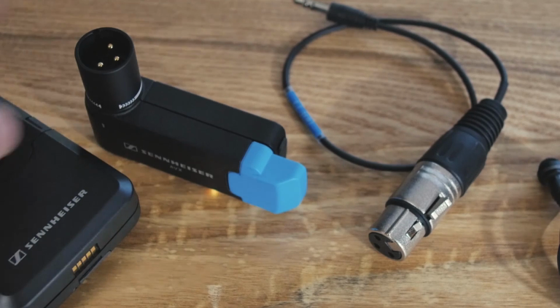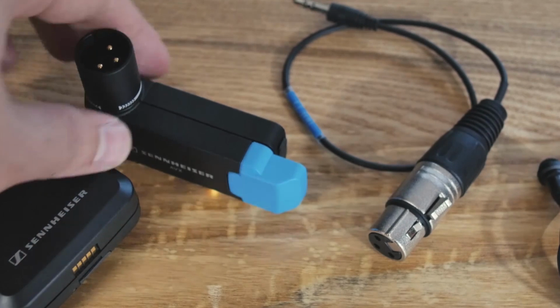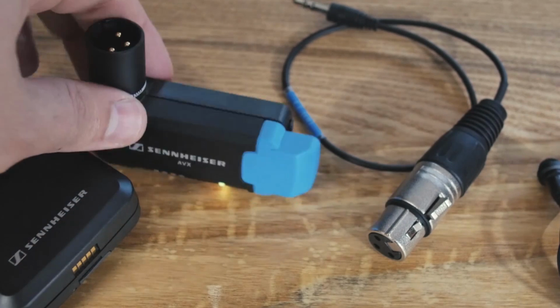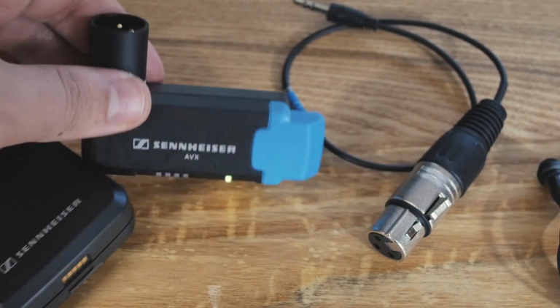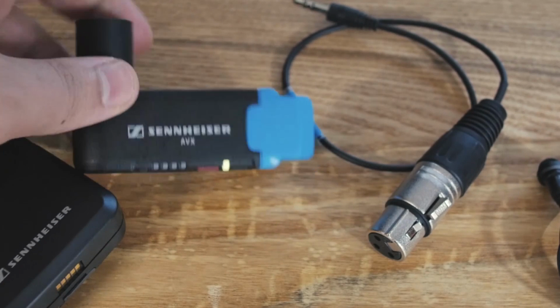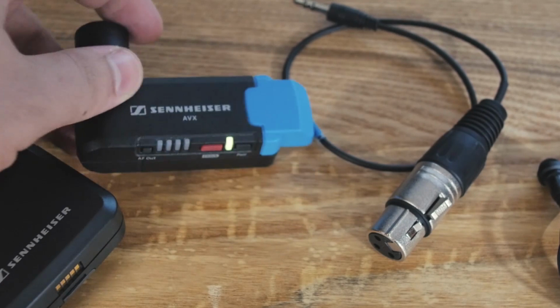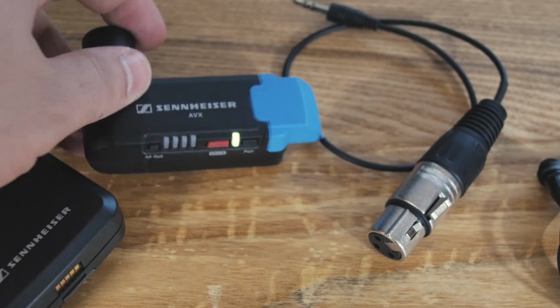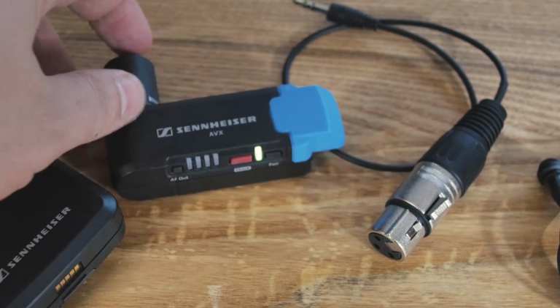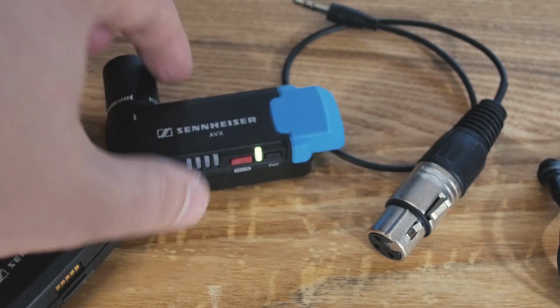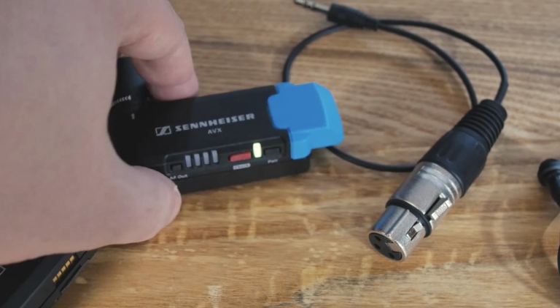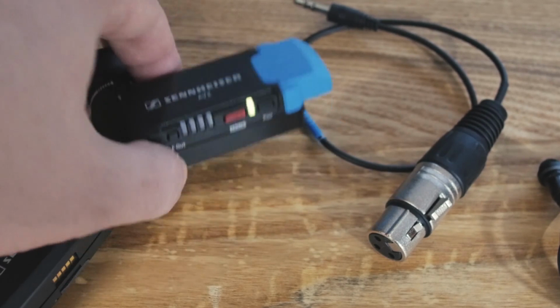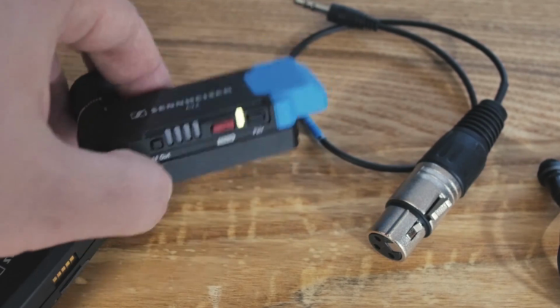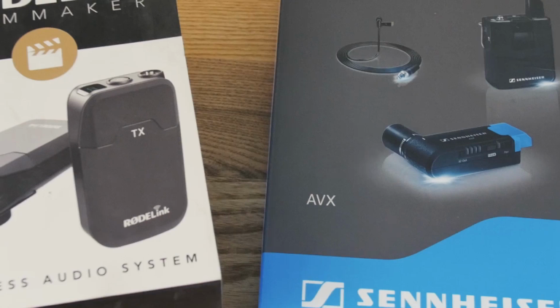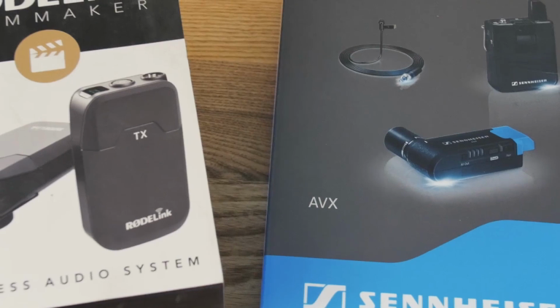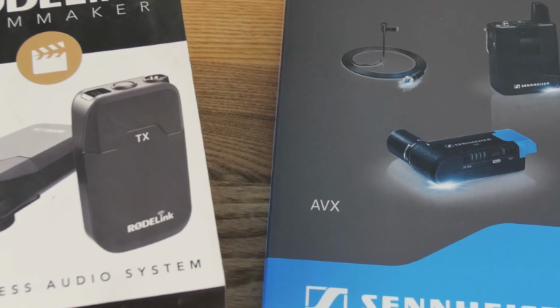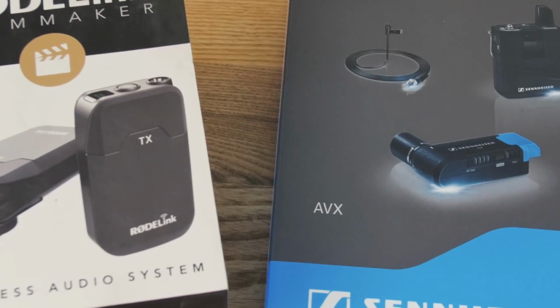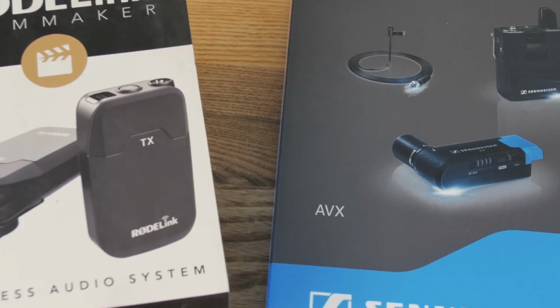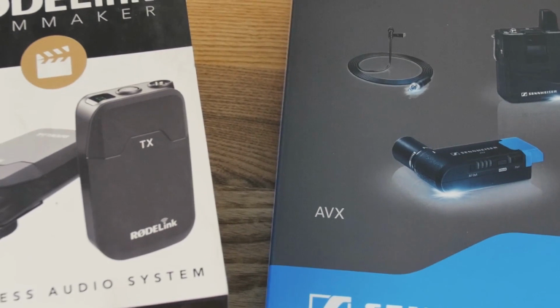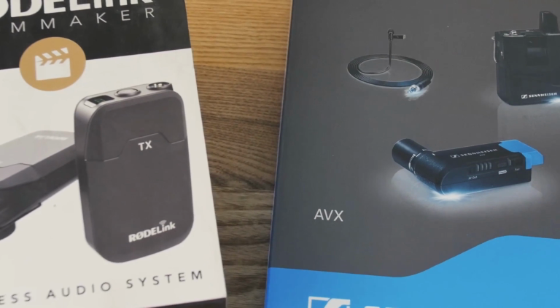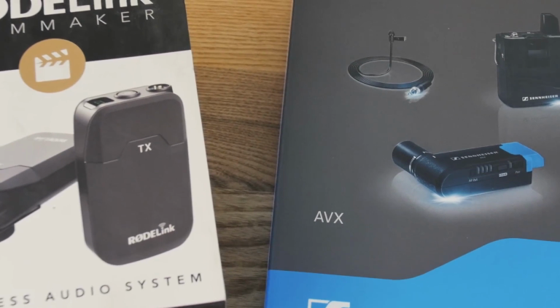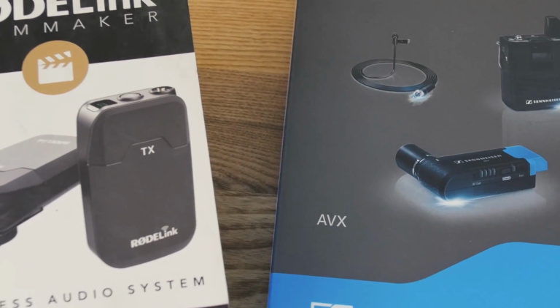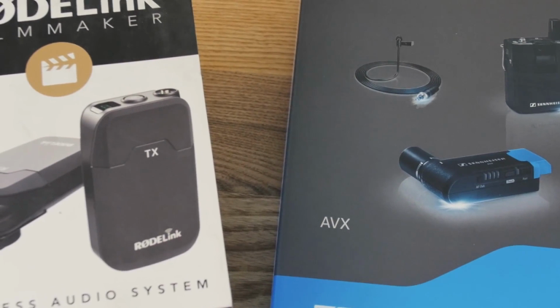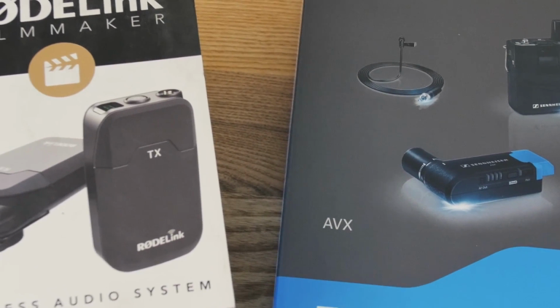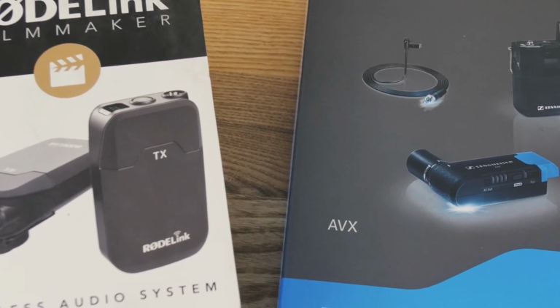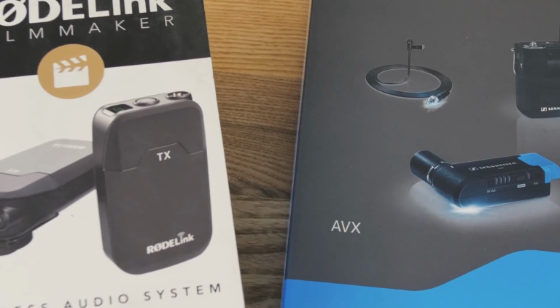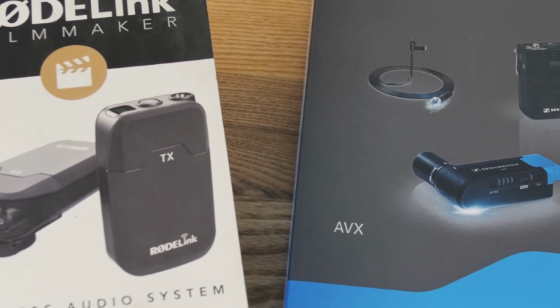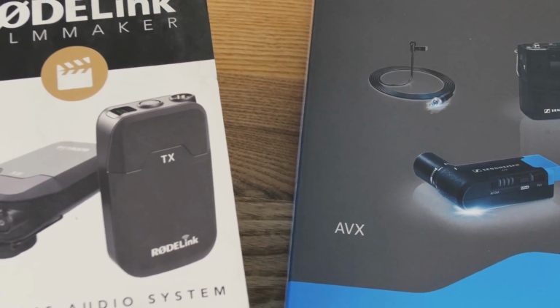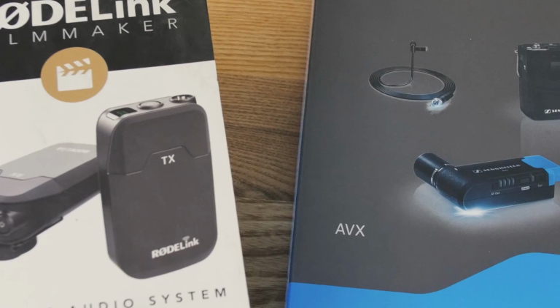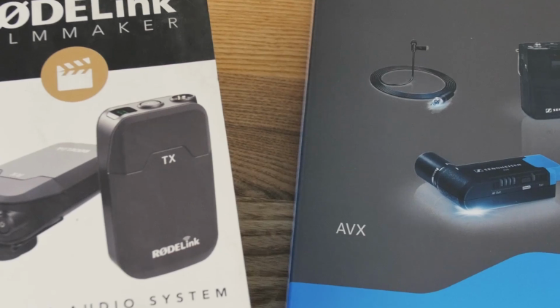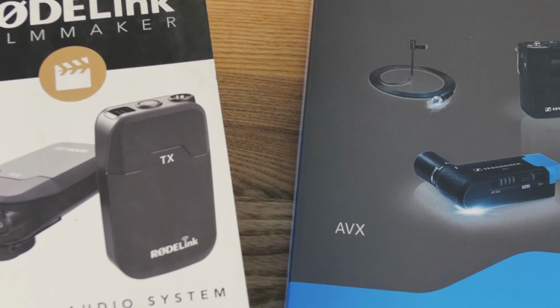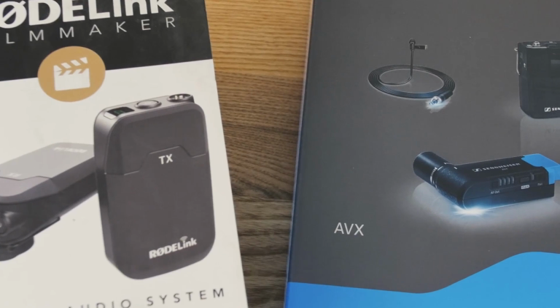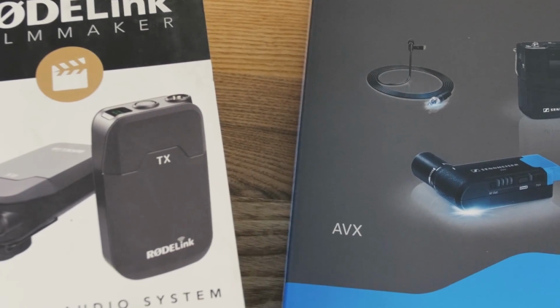Both of these units are currently on sale and they're new, so go ahead and check them out by clicking on the screen or clicking the link in the description.